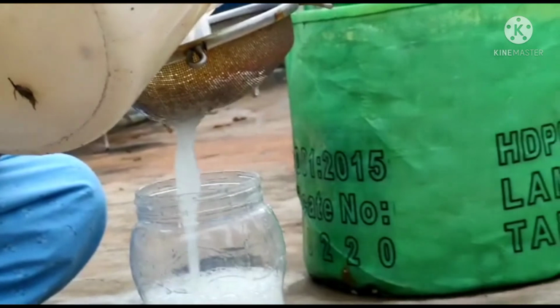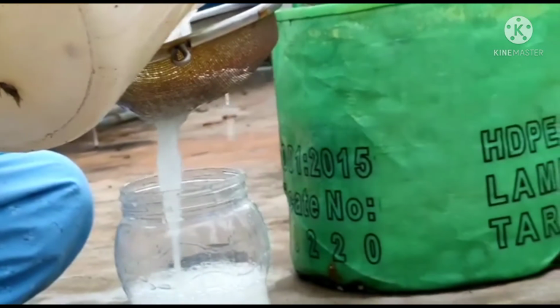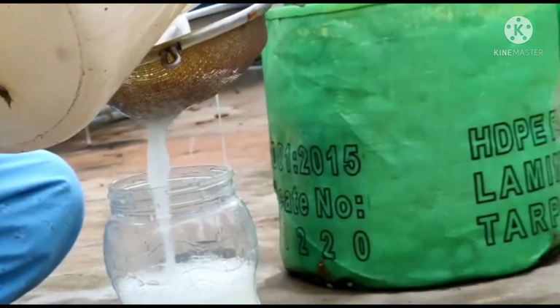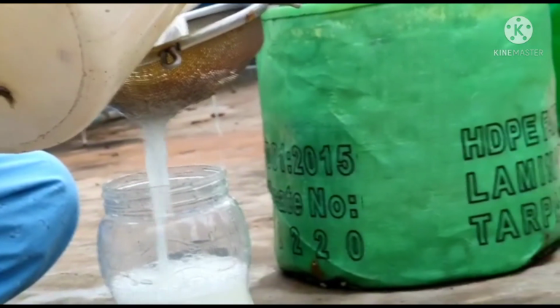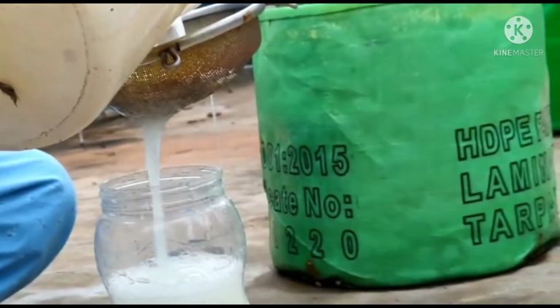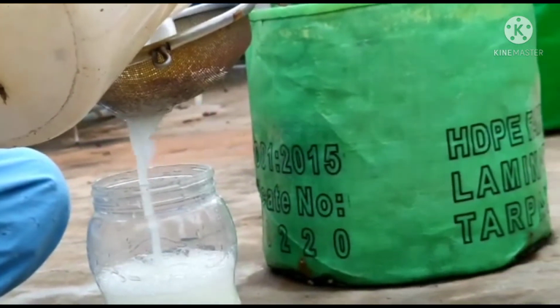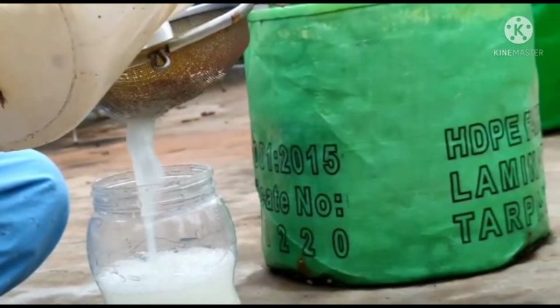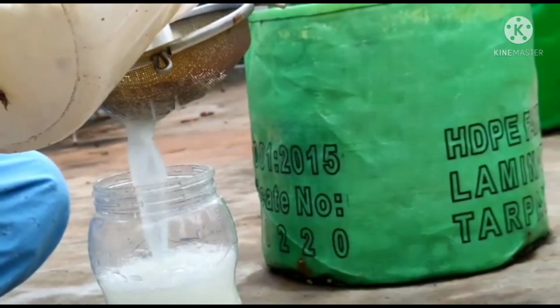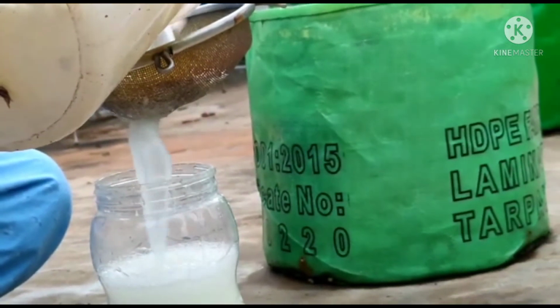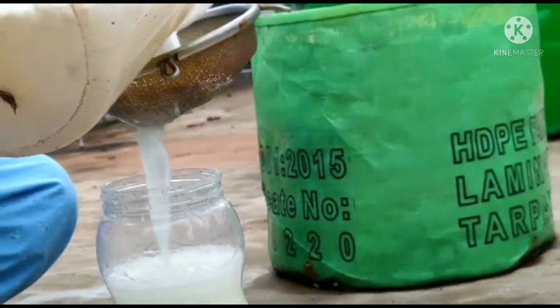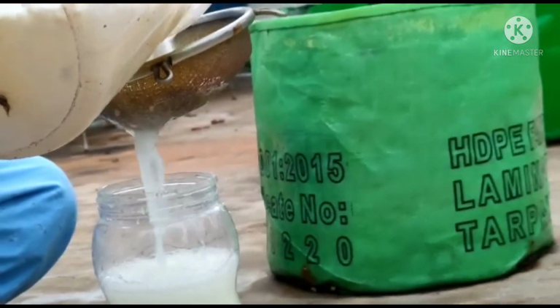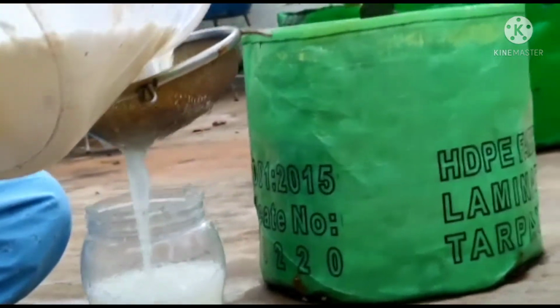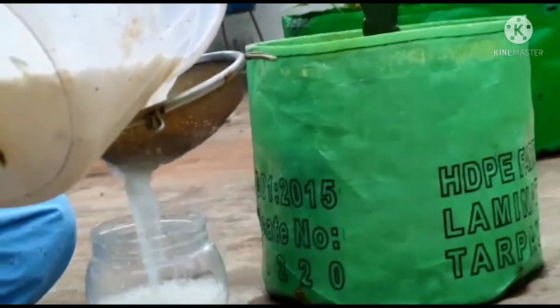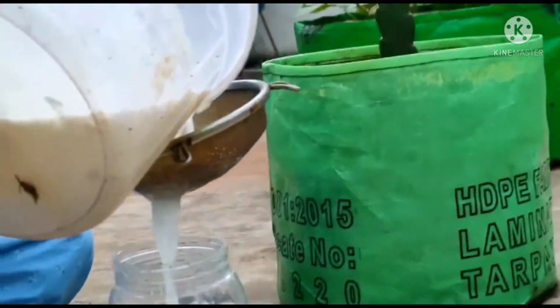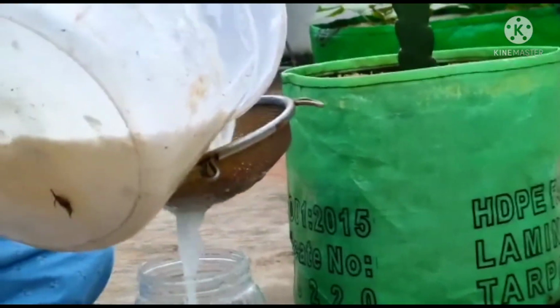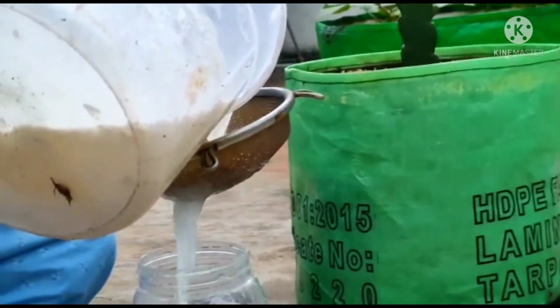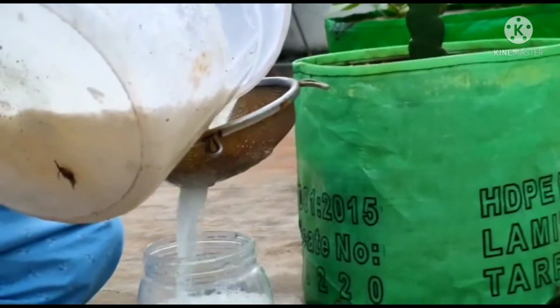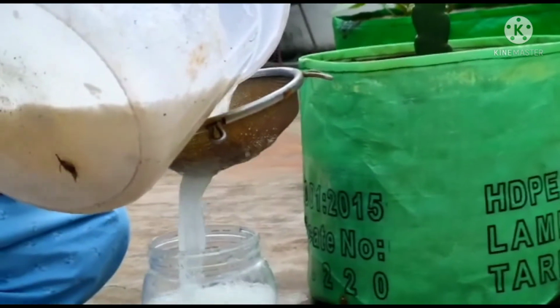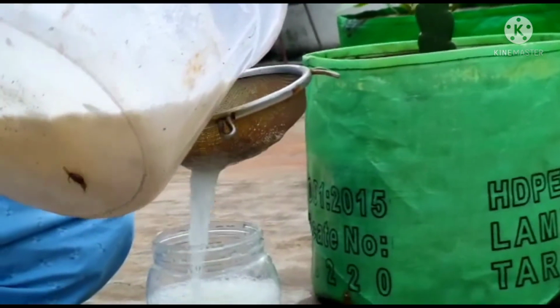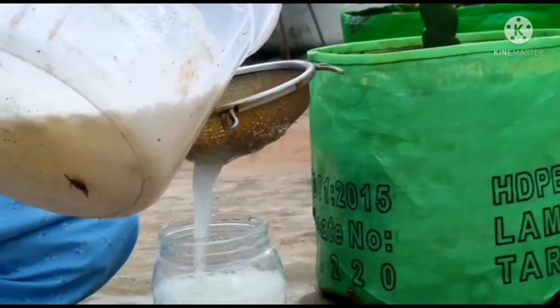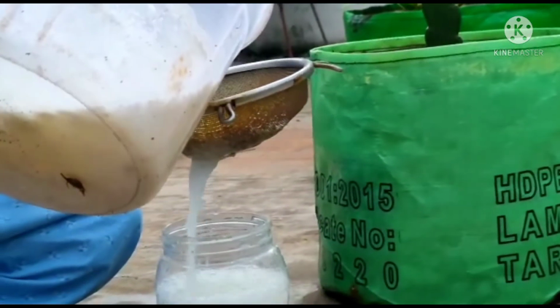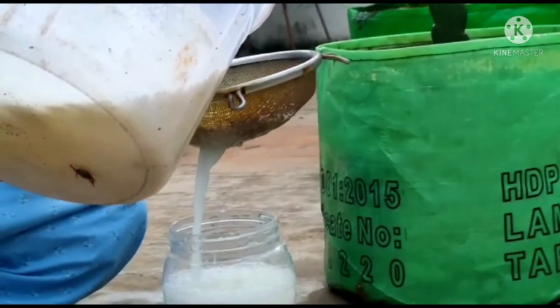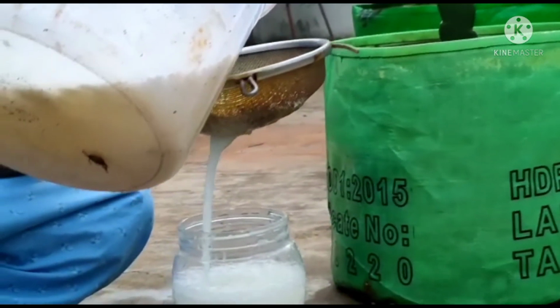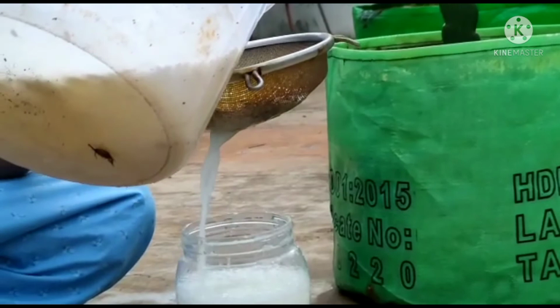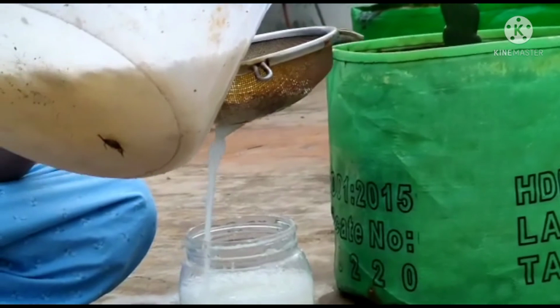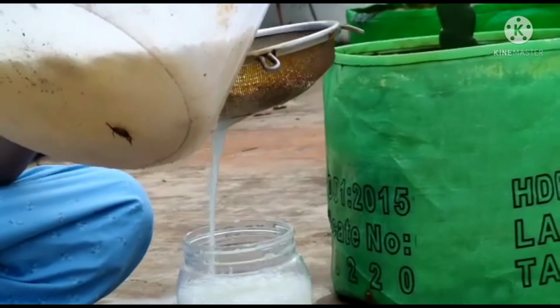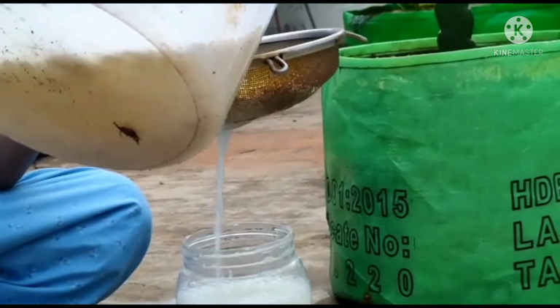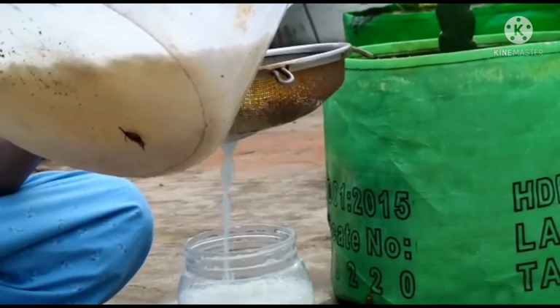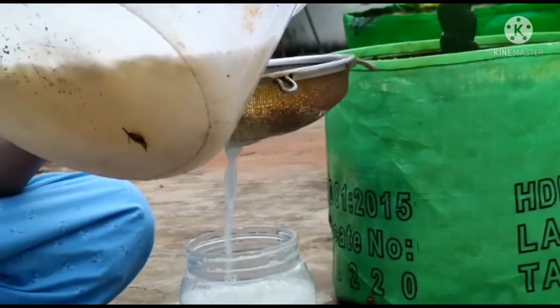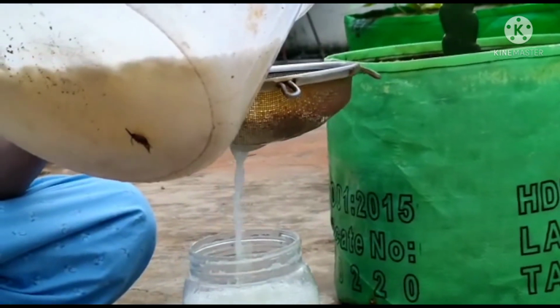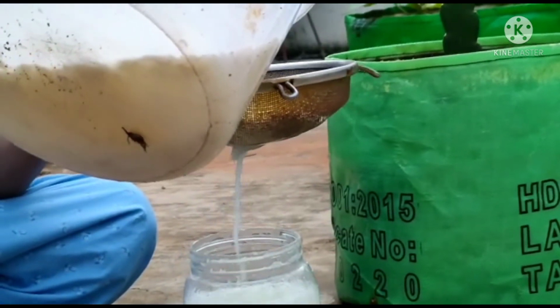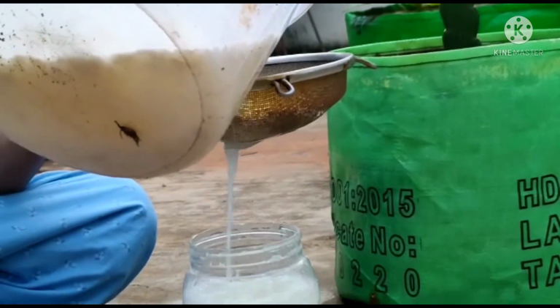Use 1 ml of liquid diluted in 1 ml of water. I am going to dilute and apply it to the plants.